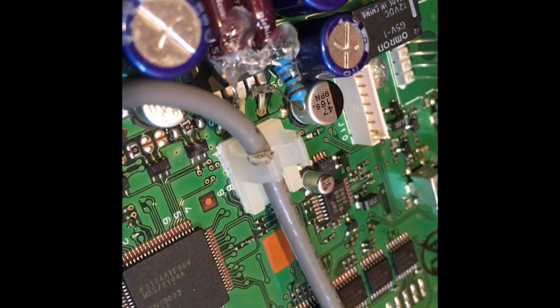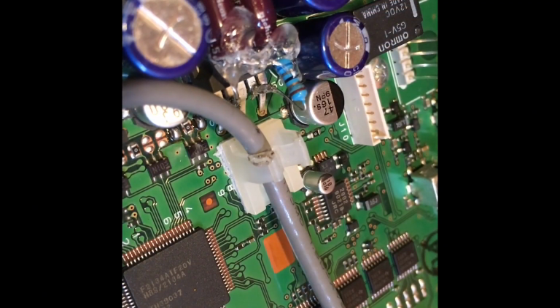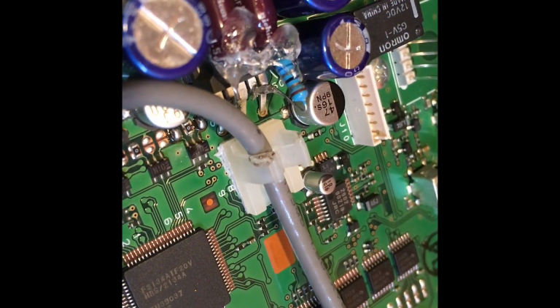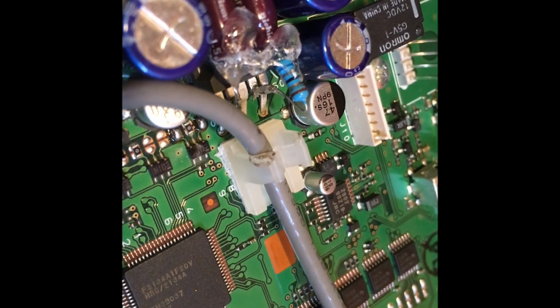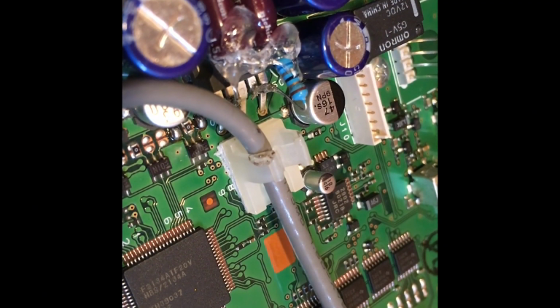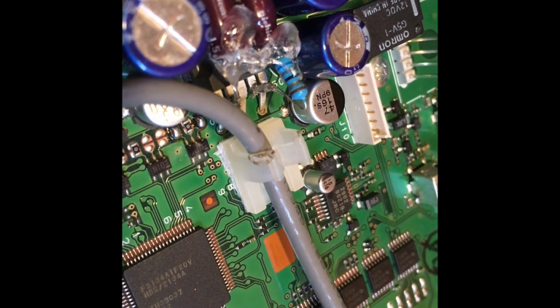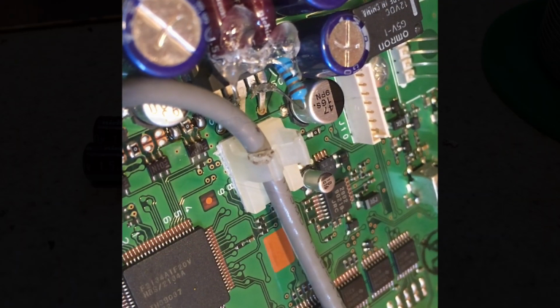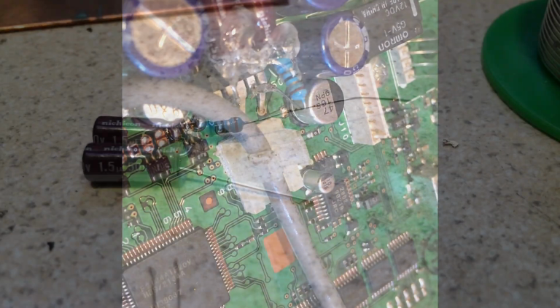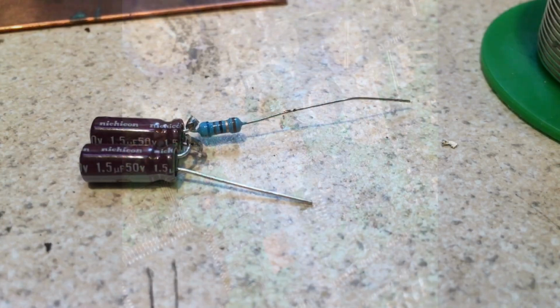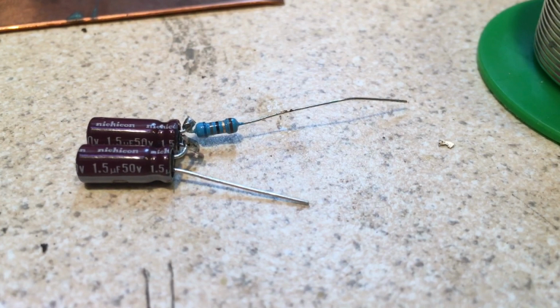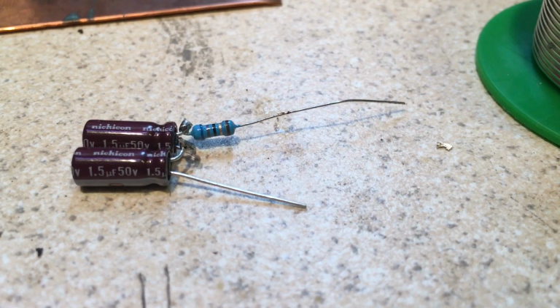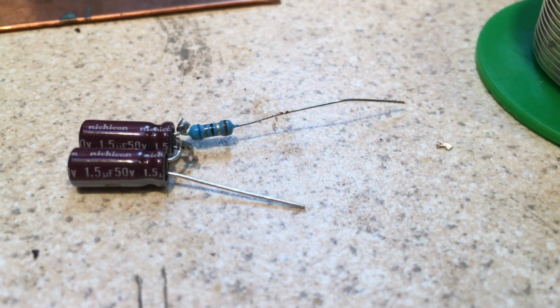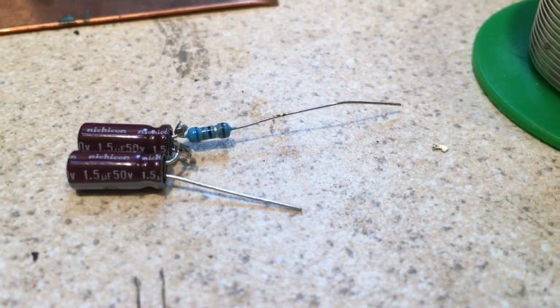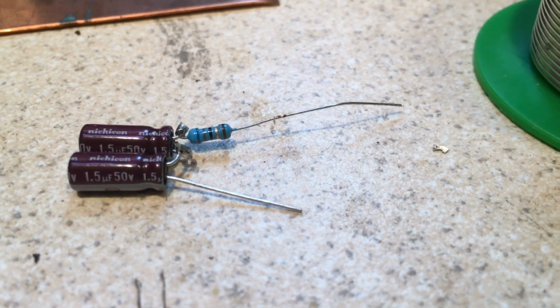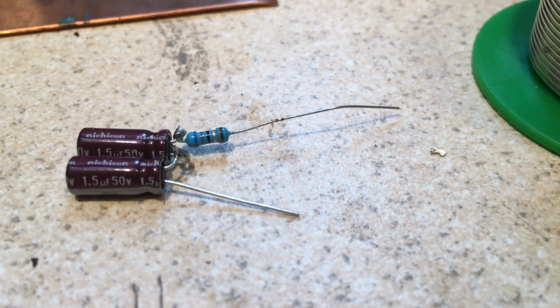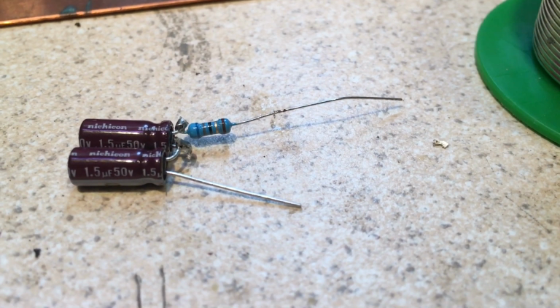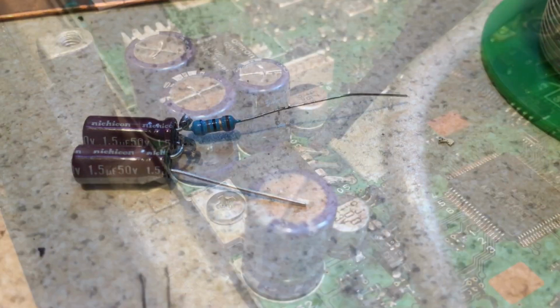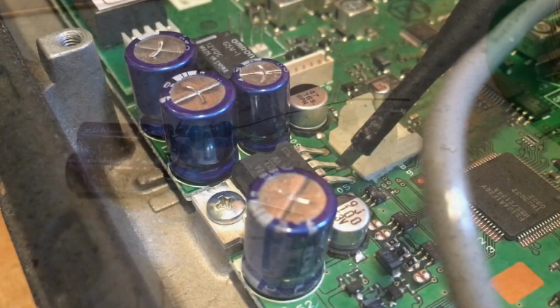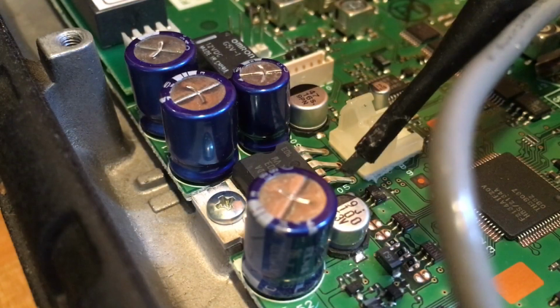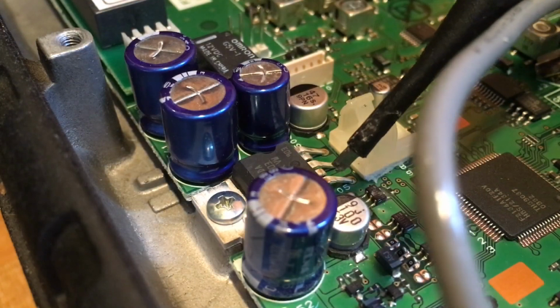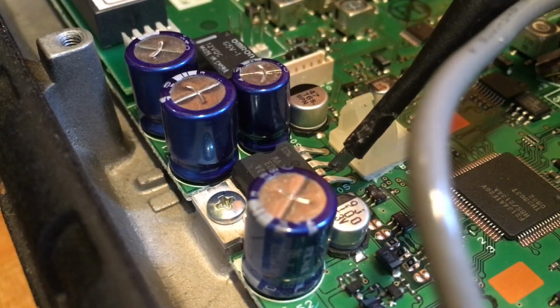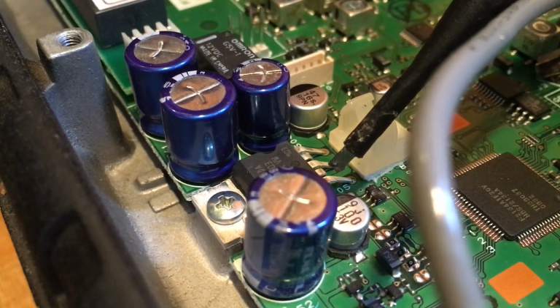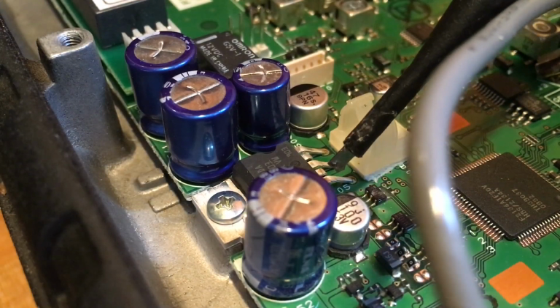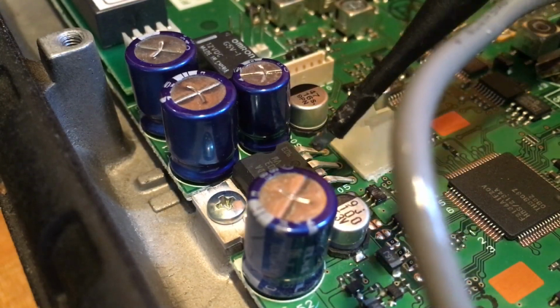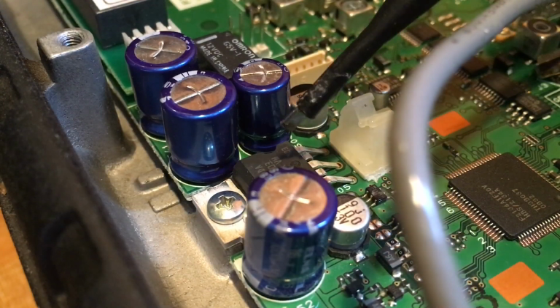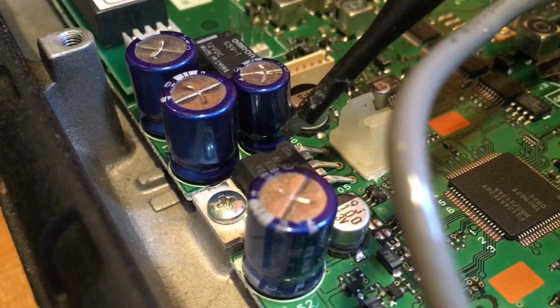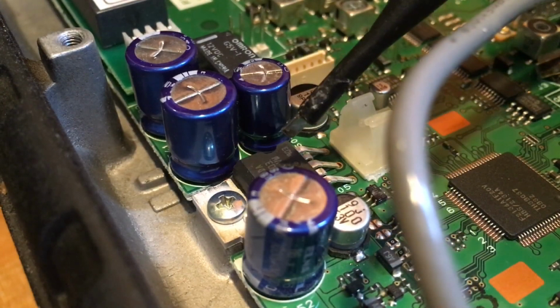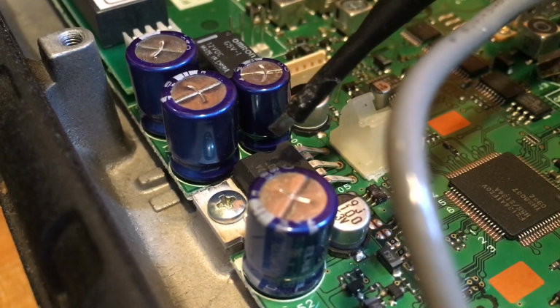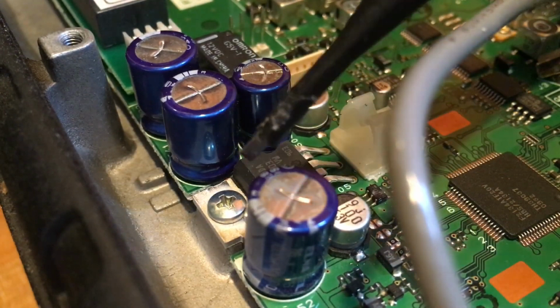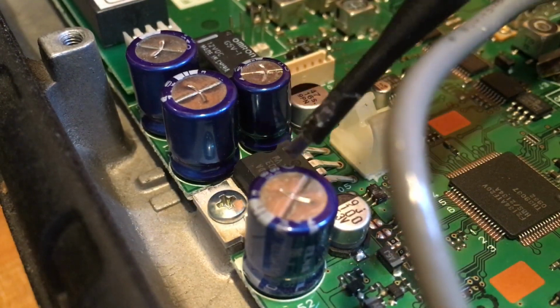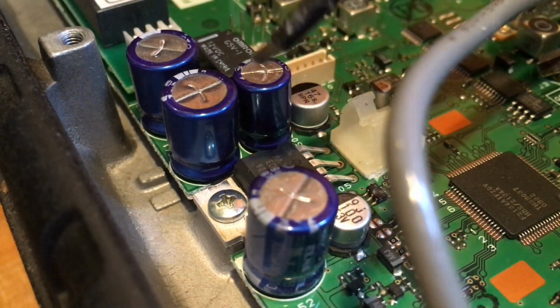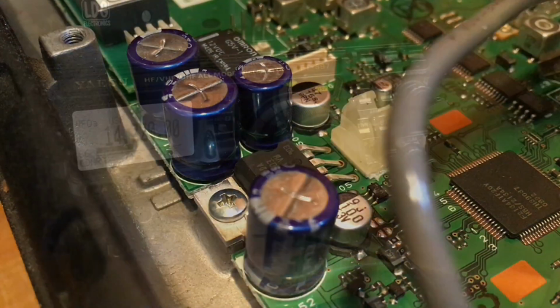I added a couple of capacitors and a resistor across pins 2 and 4 on the audio amplifier chip, as shown in the link.